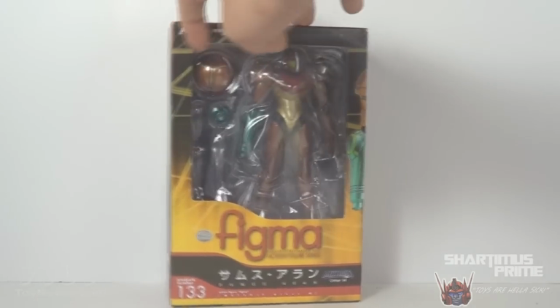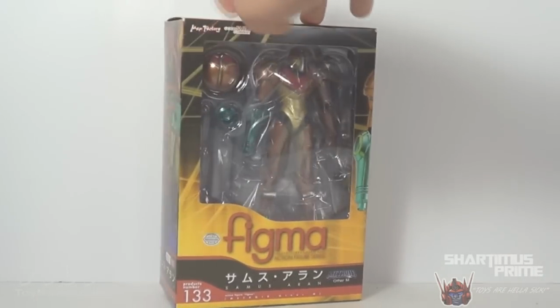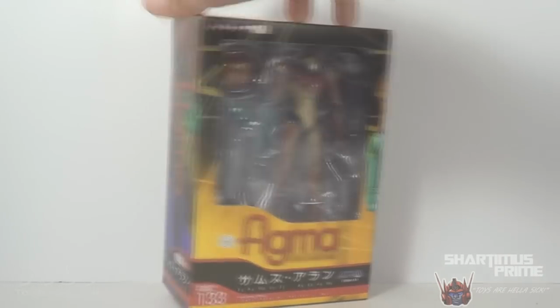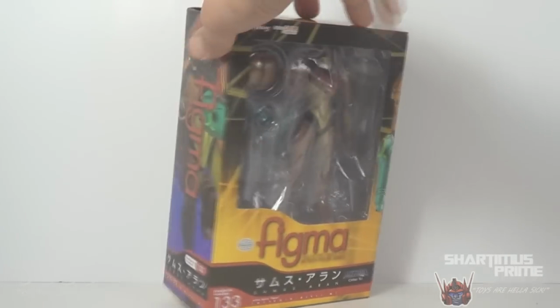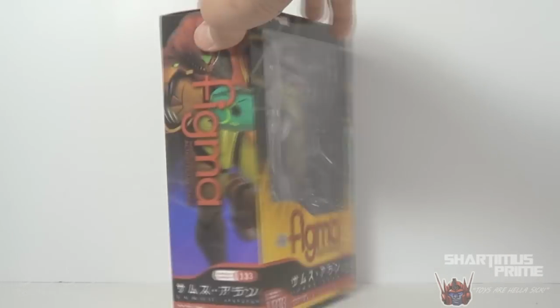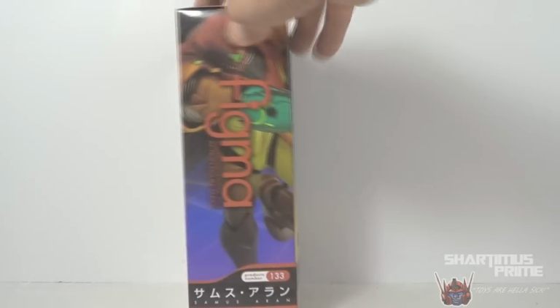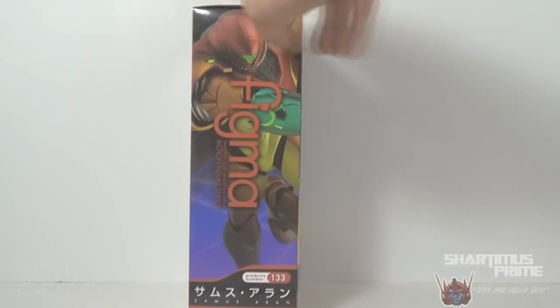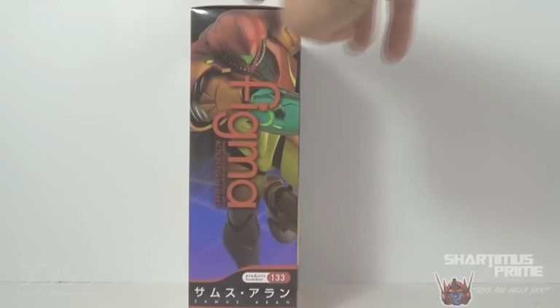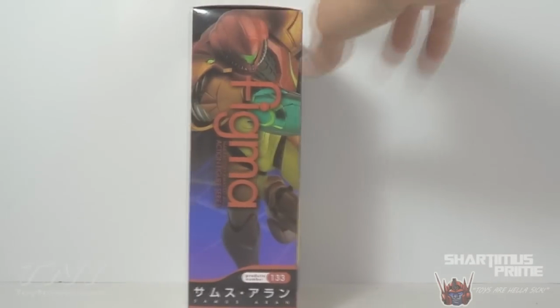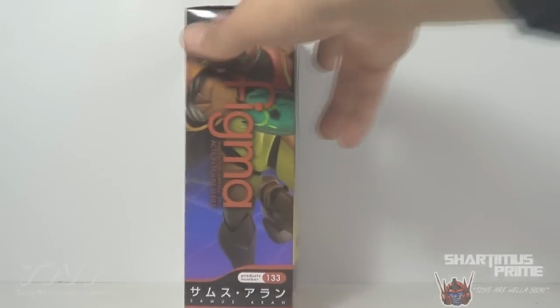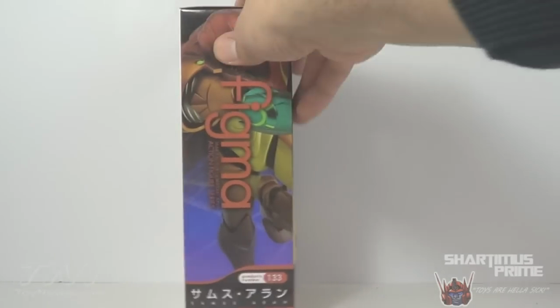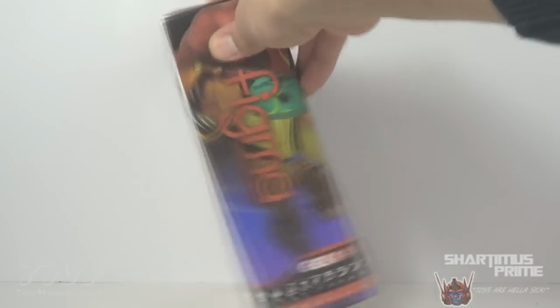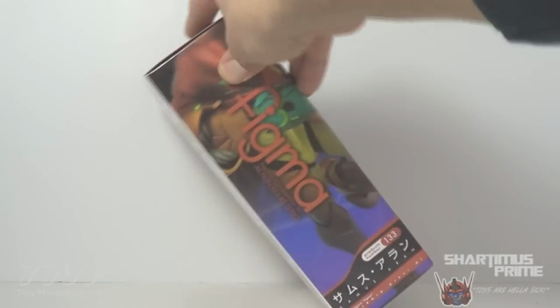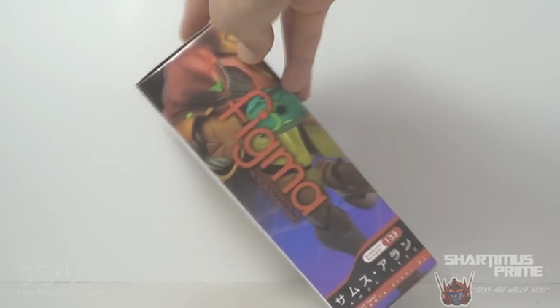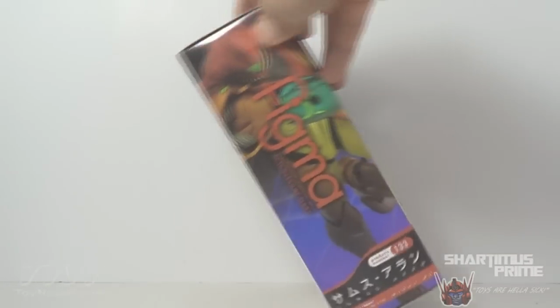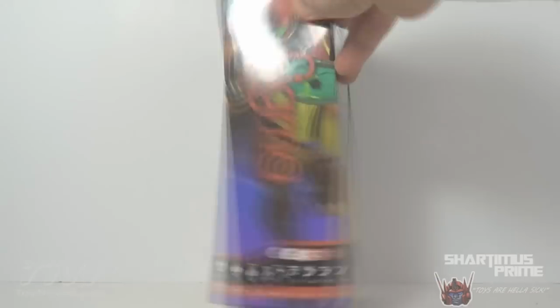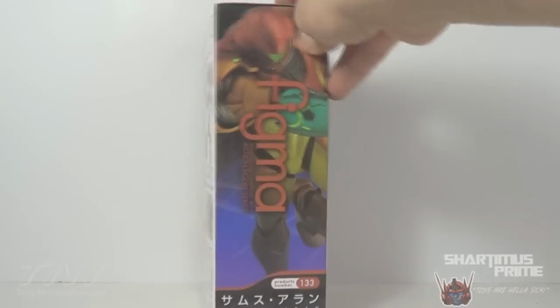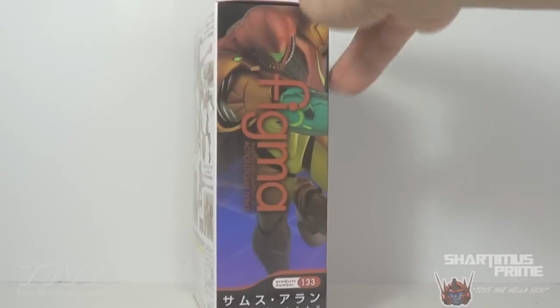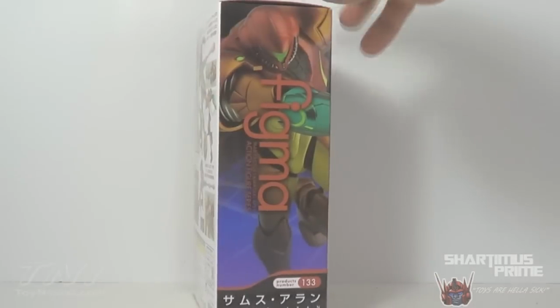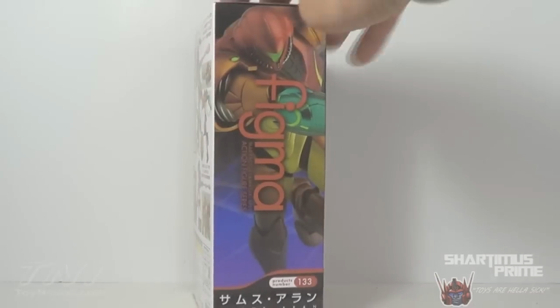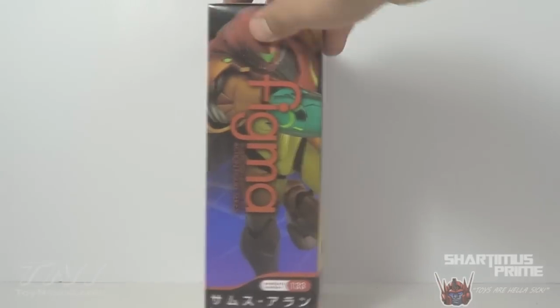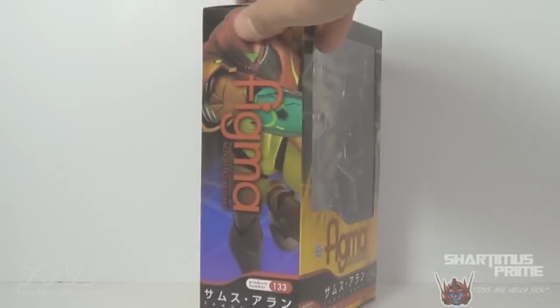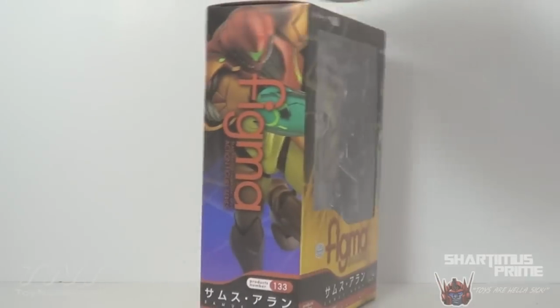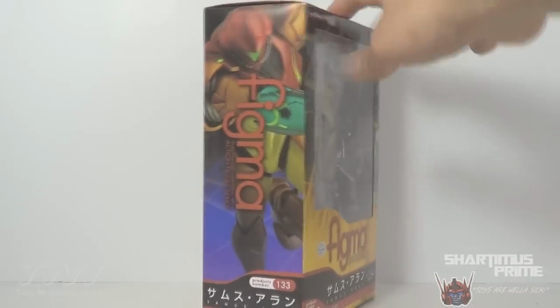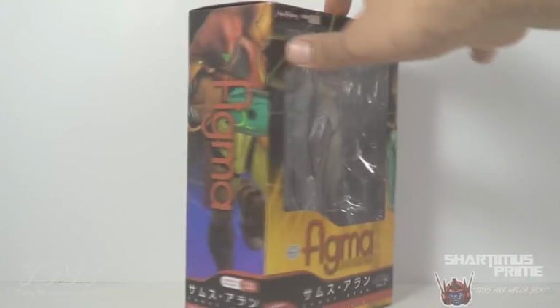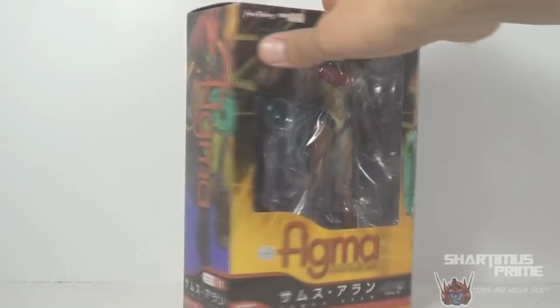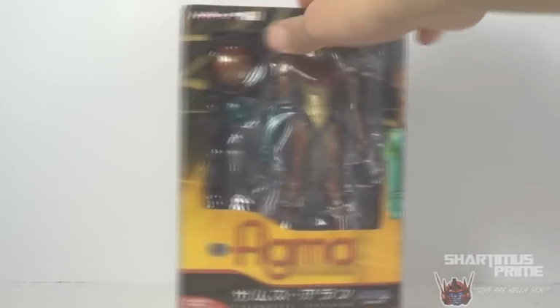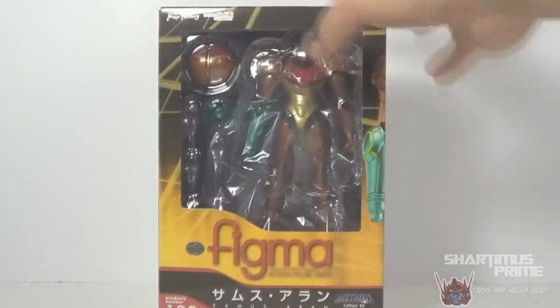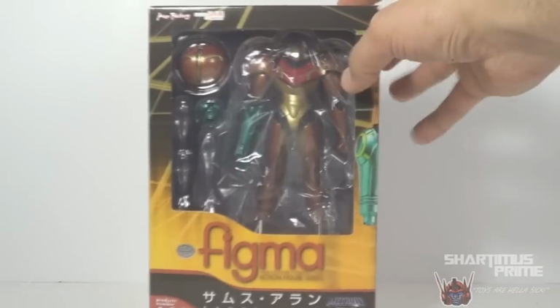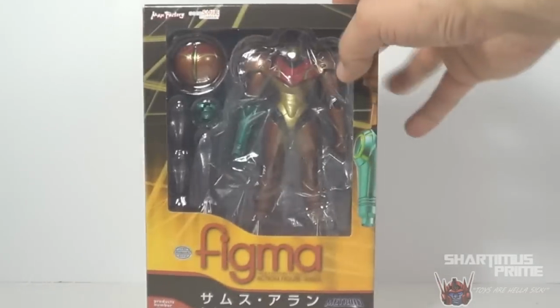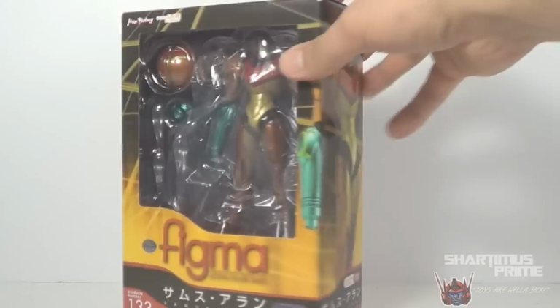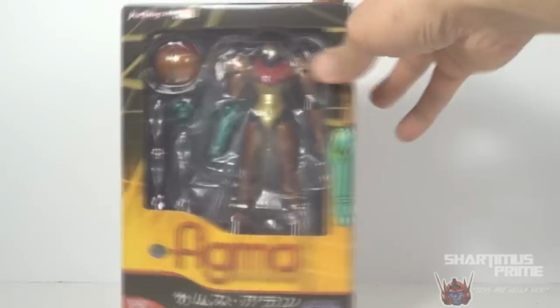He loves Metroid and he really, really wanted this figure. He doesn't collect or anything, but this one he just had to have.